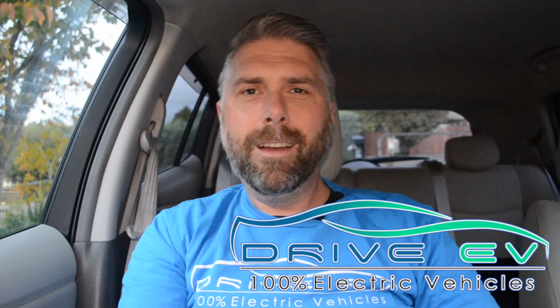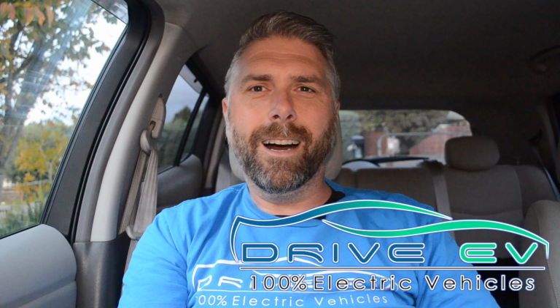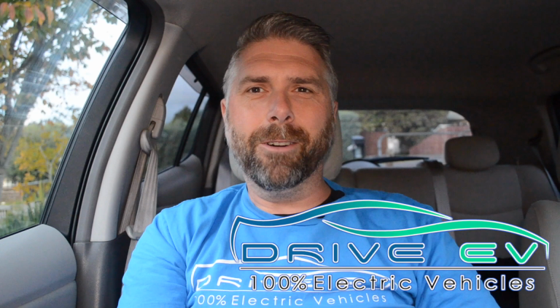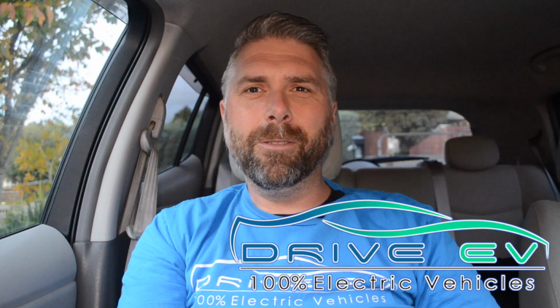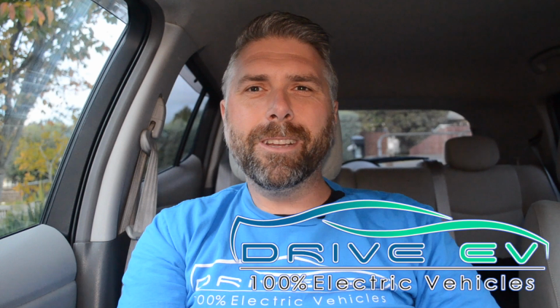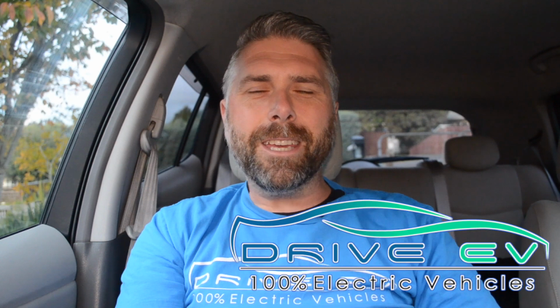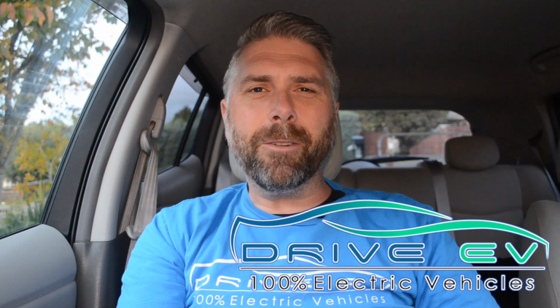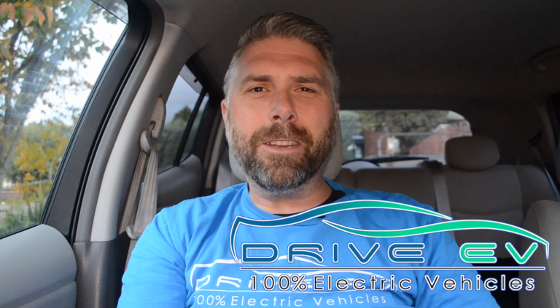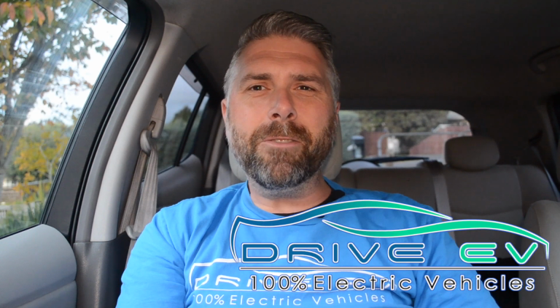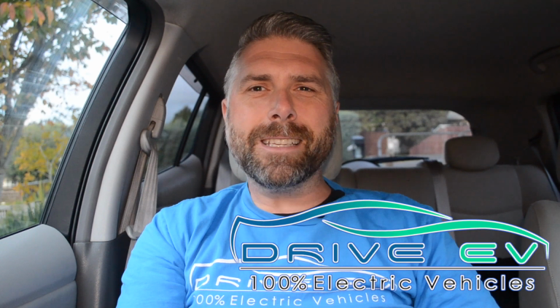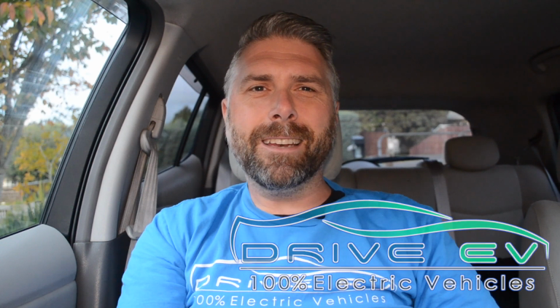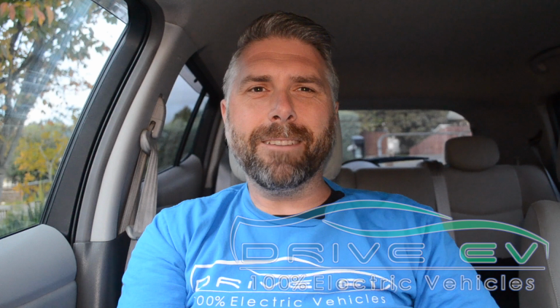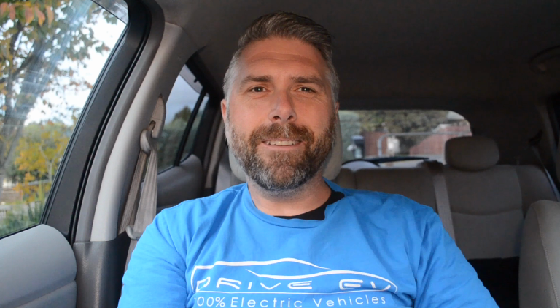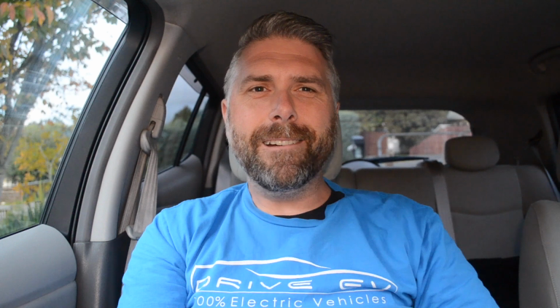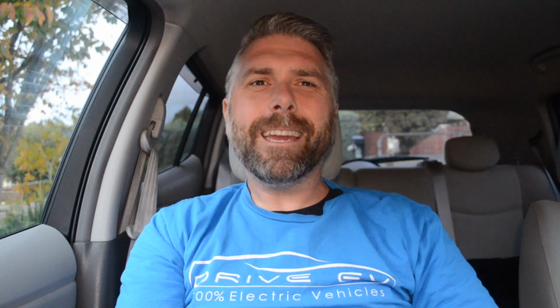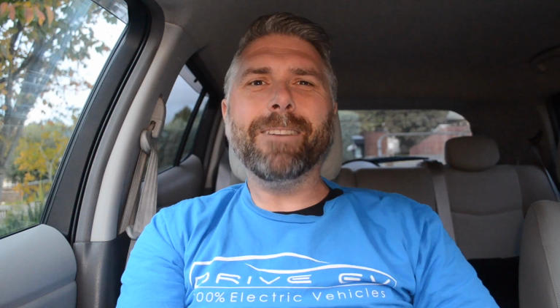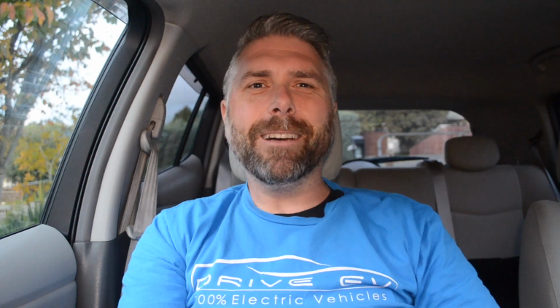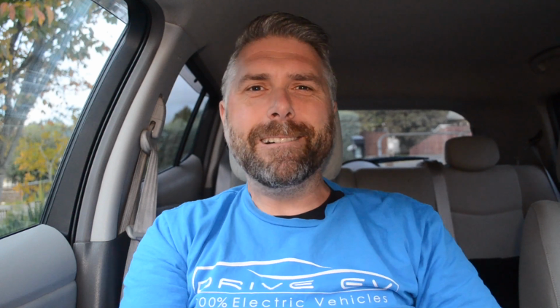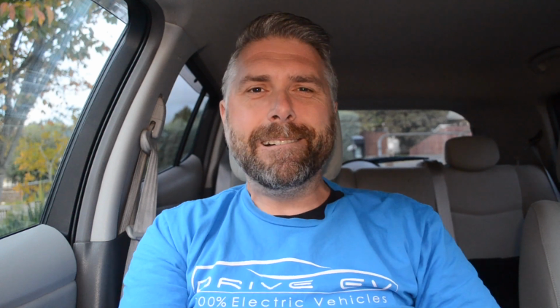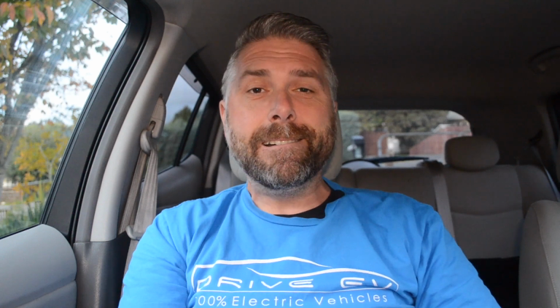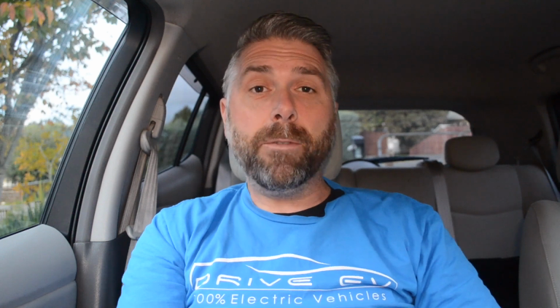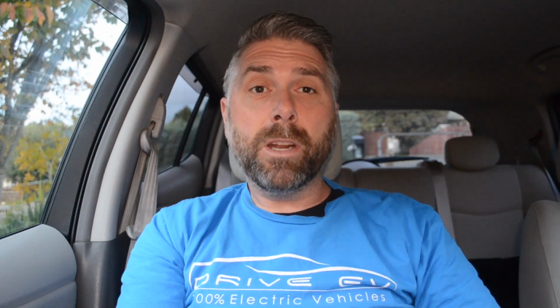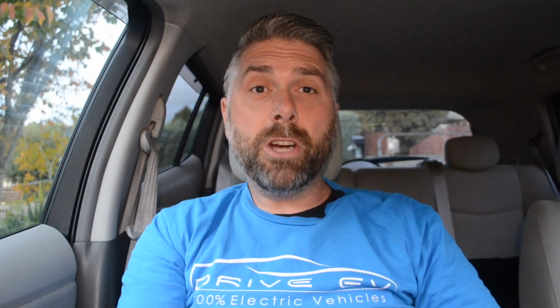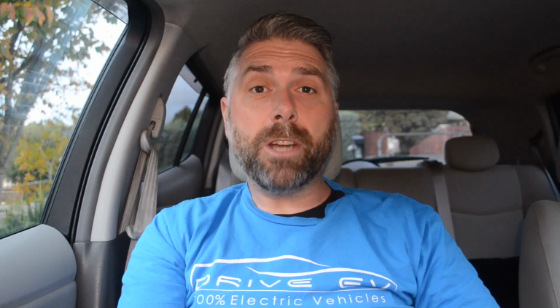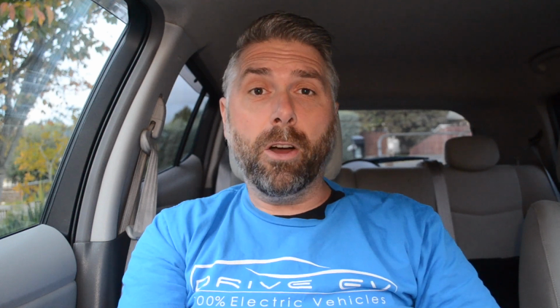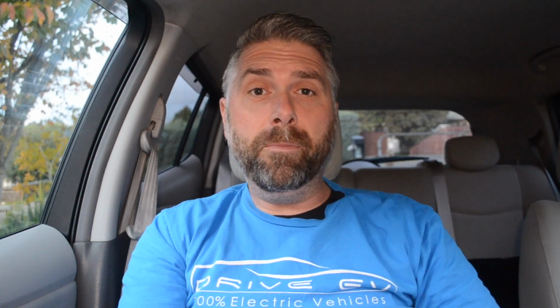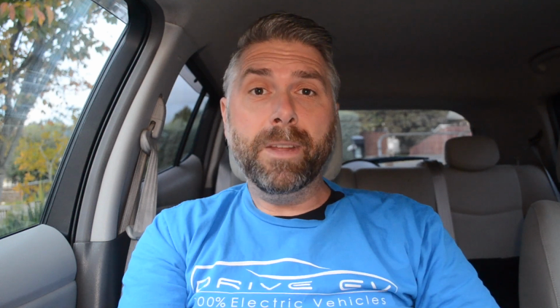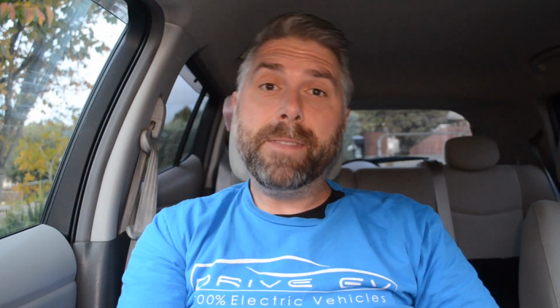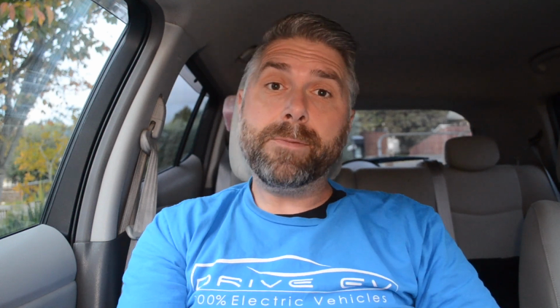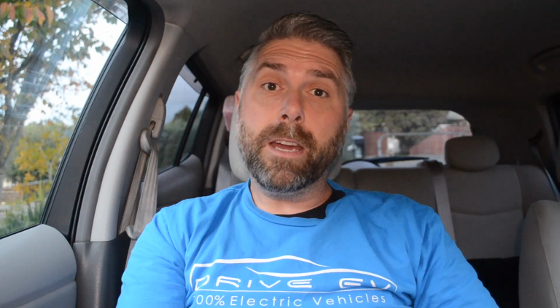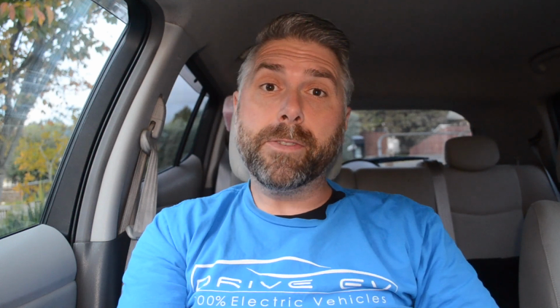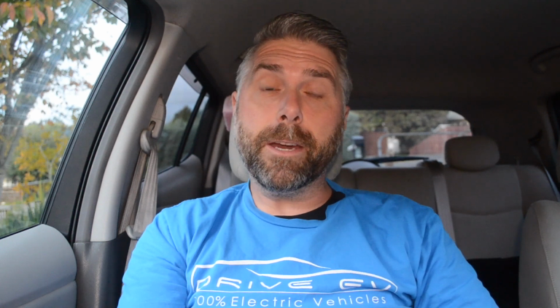Hi all, look at you and your new Nissan Leaf. Aren't you clever? If you want to charge at home, this video is for you.